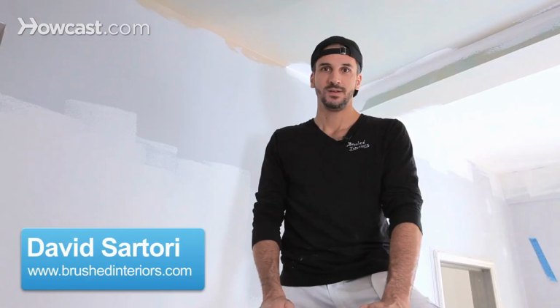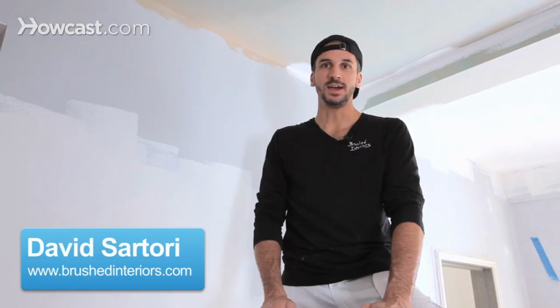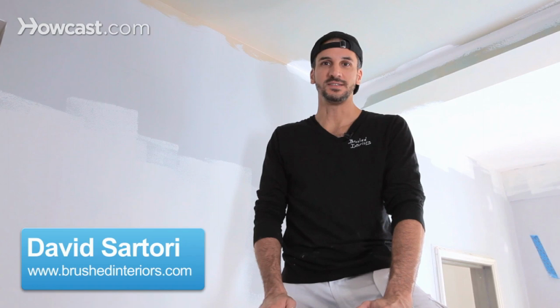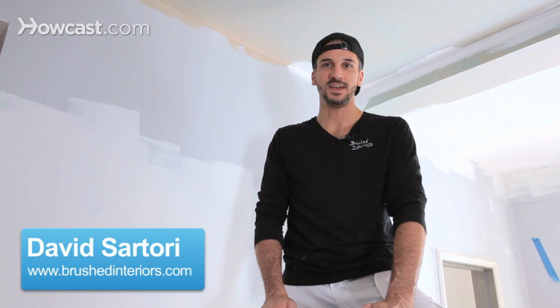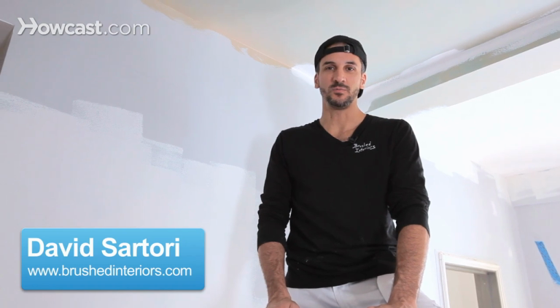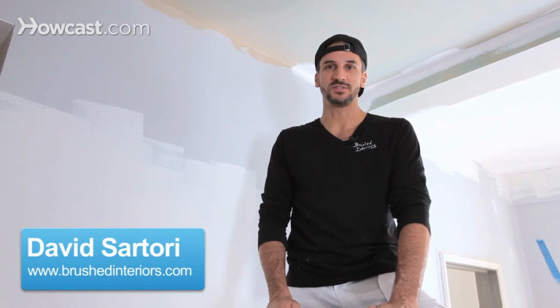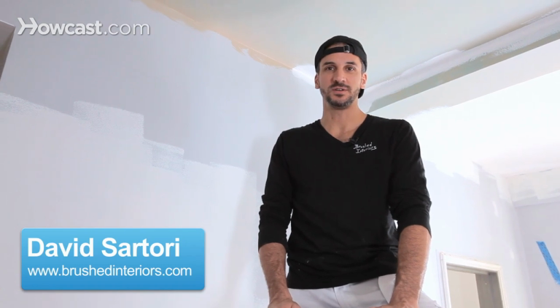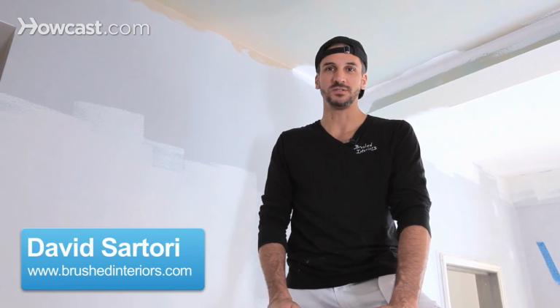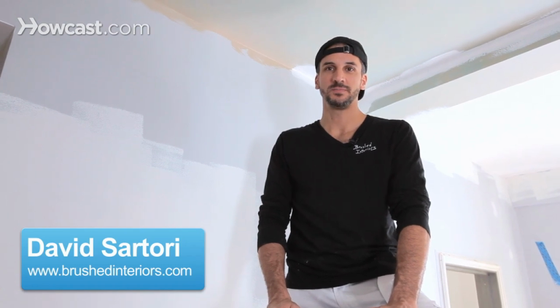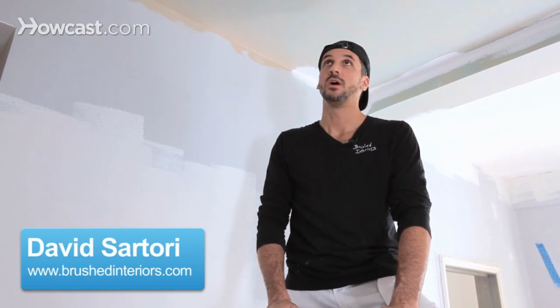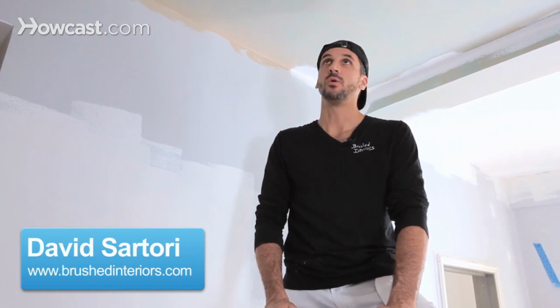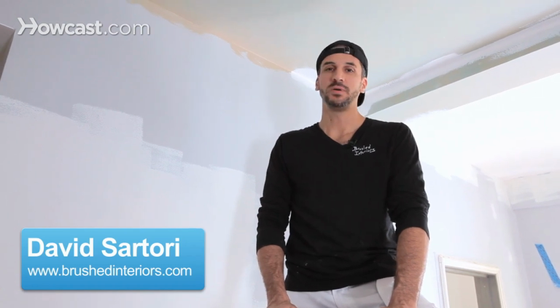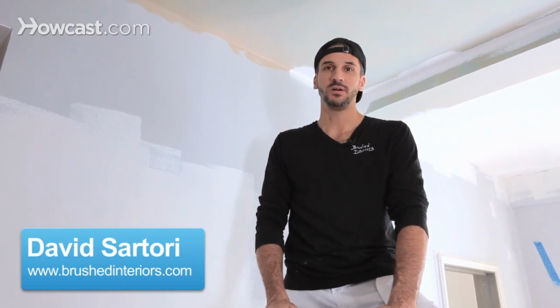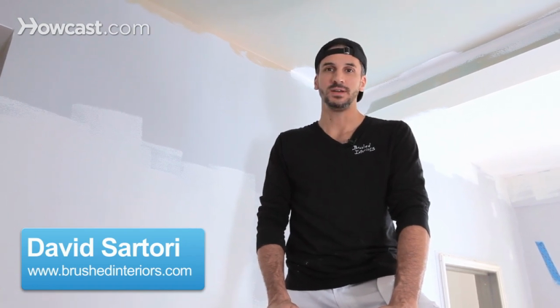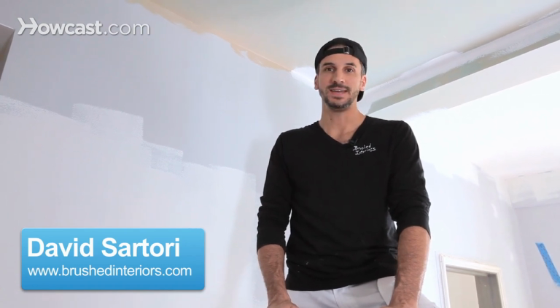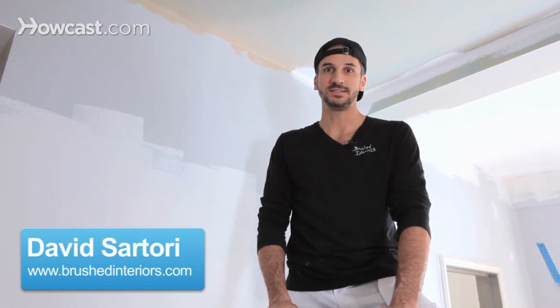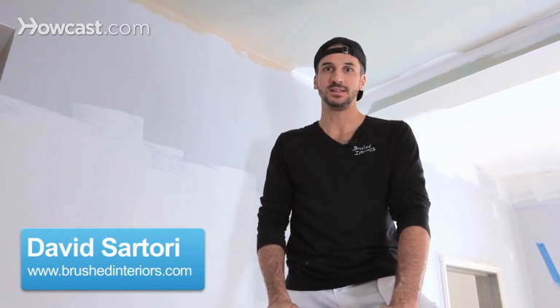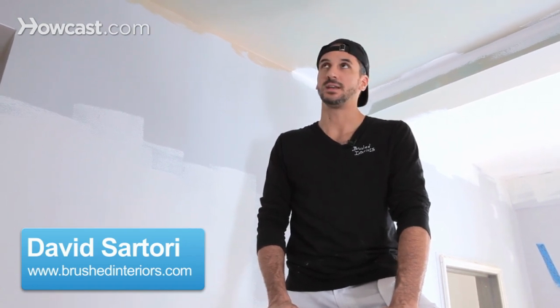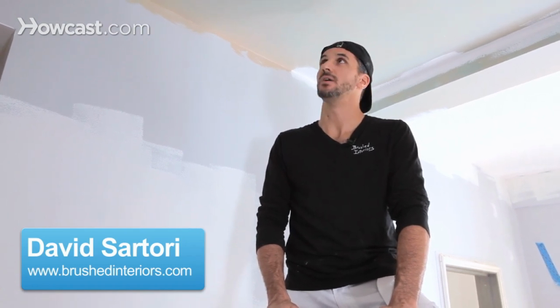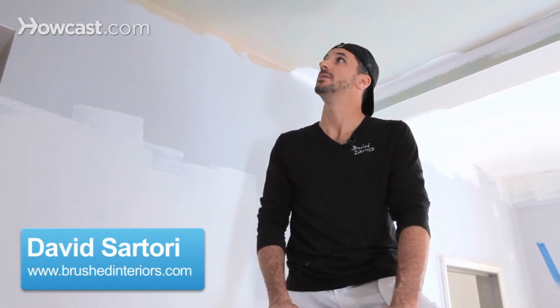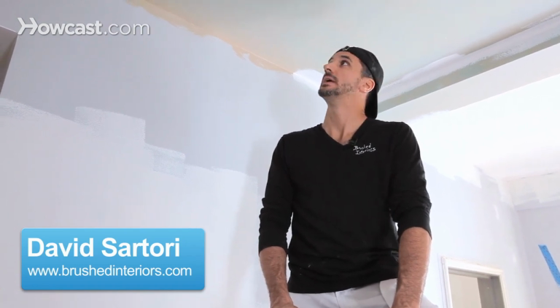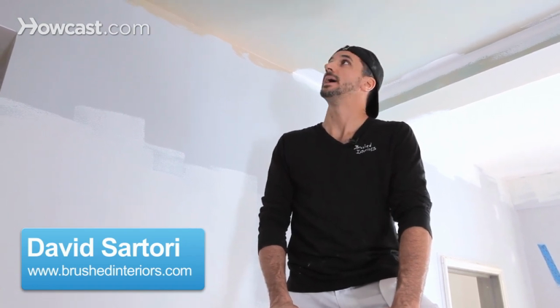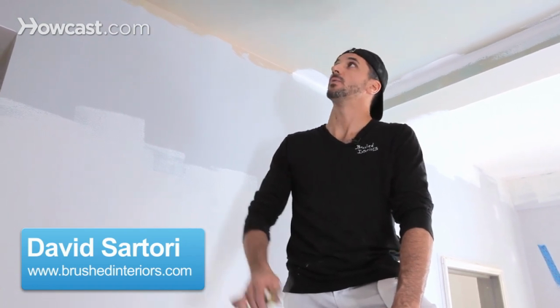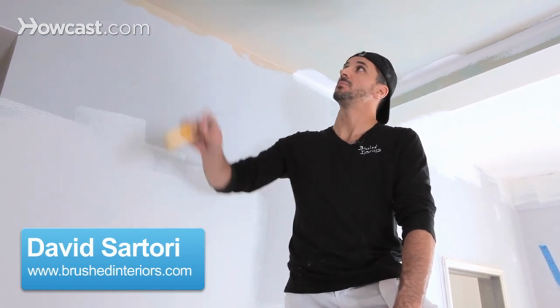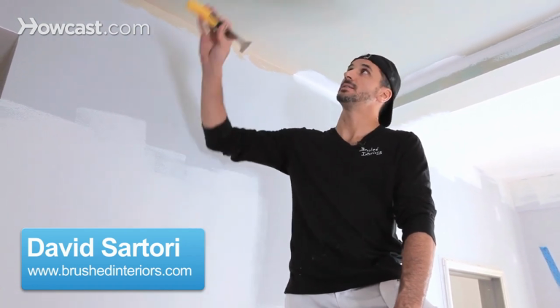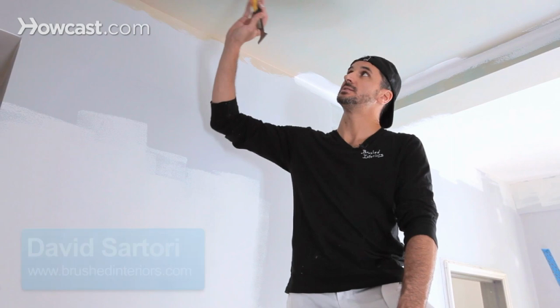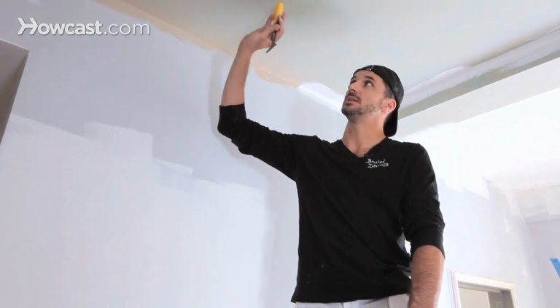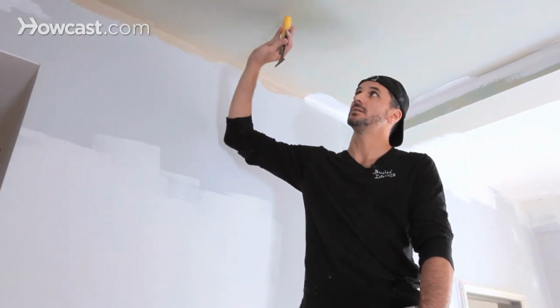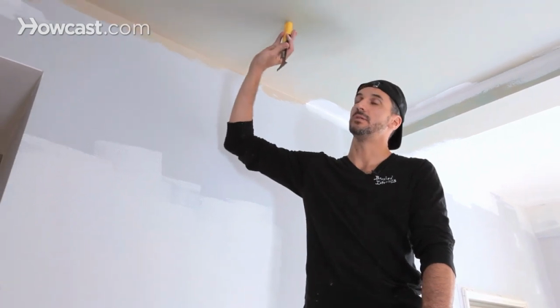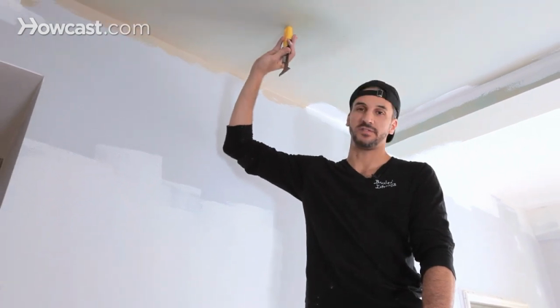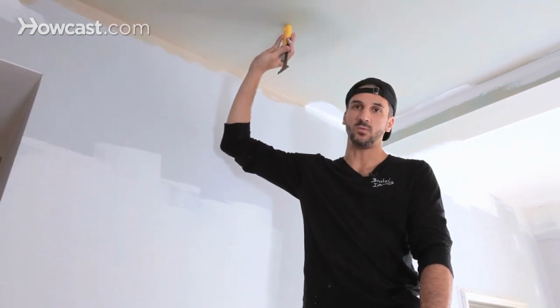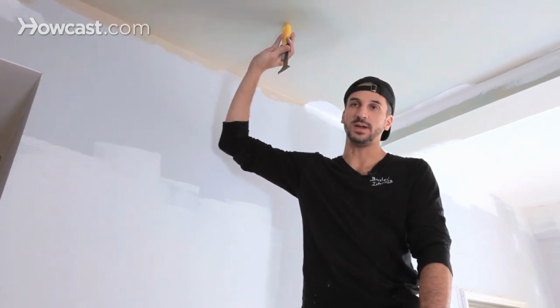Hi, this is Dave with Brushed Interiors. We're up here in the ceiling now, and we're going to paint this ceiling flat white.